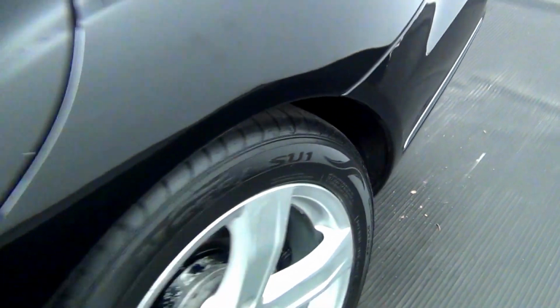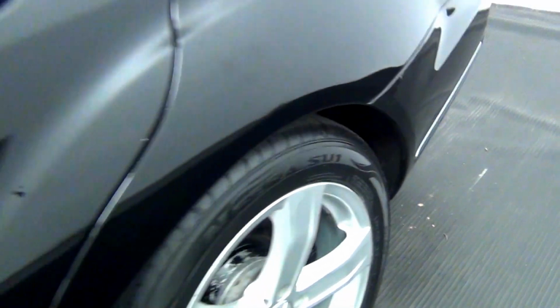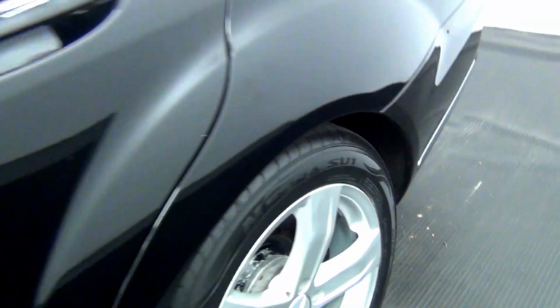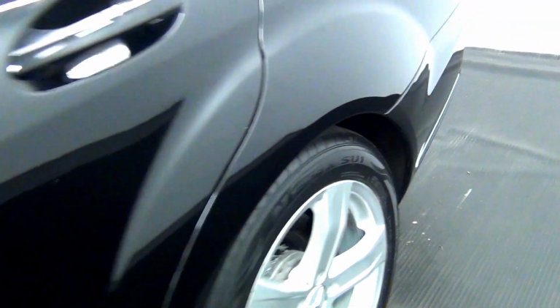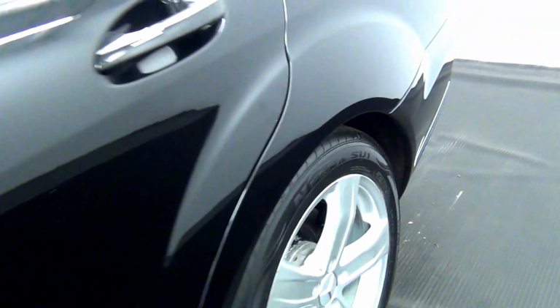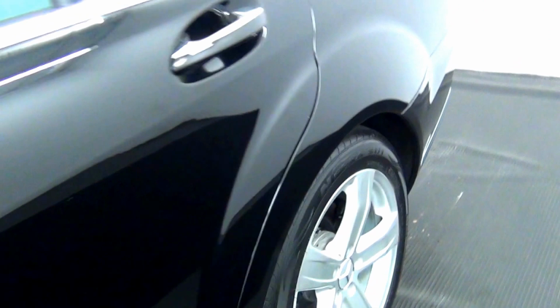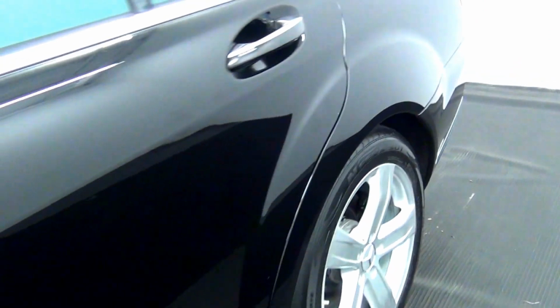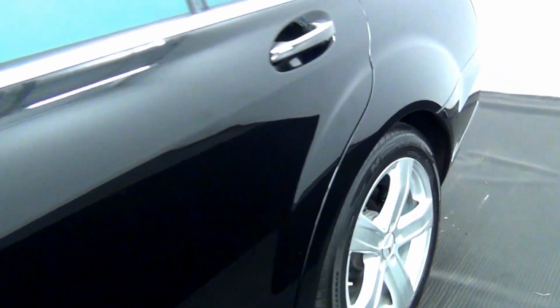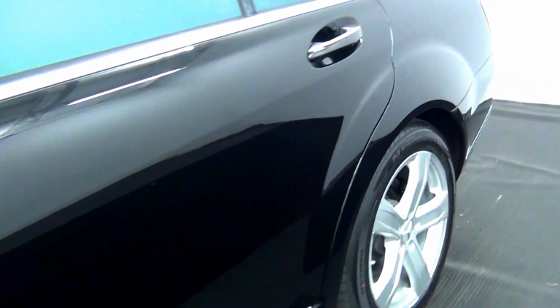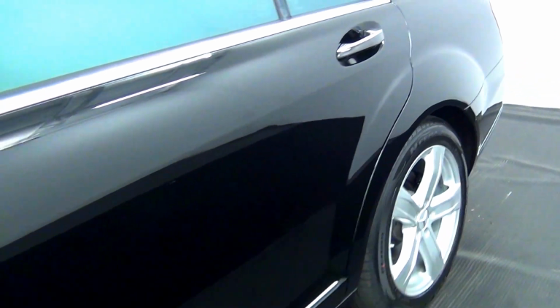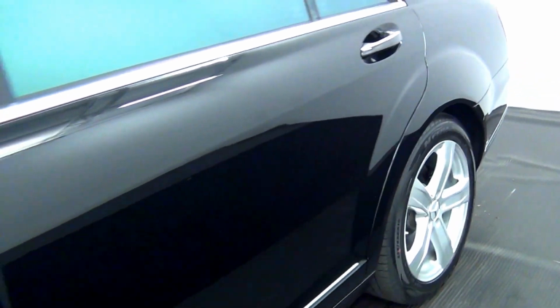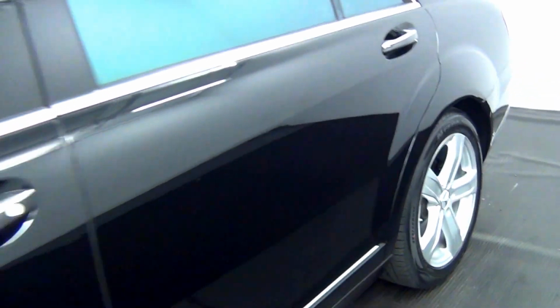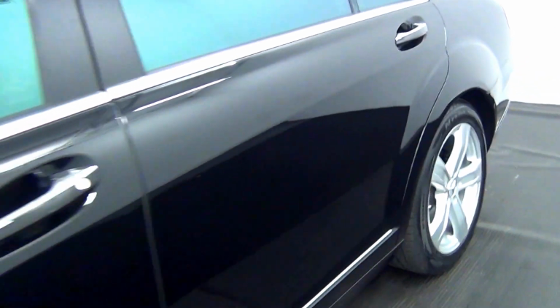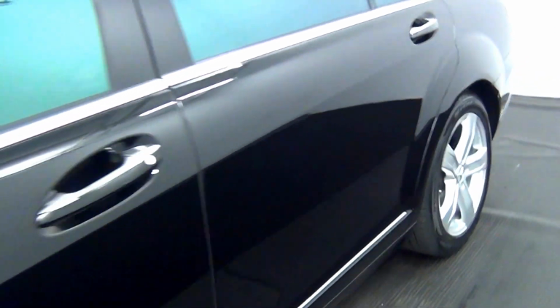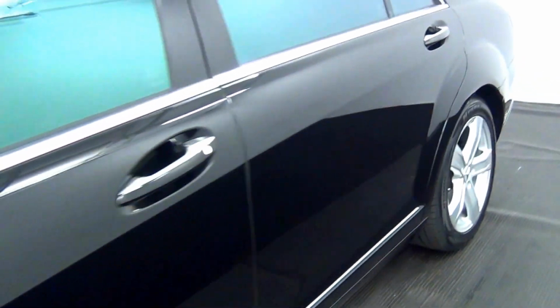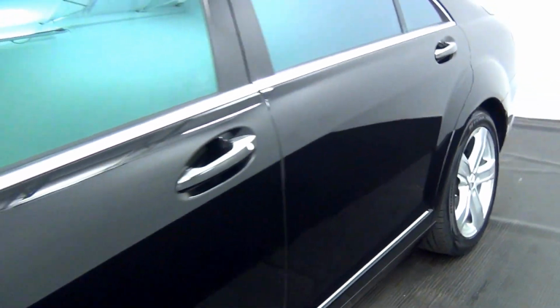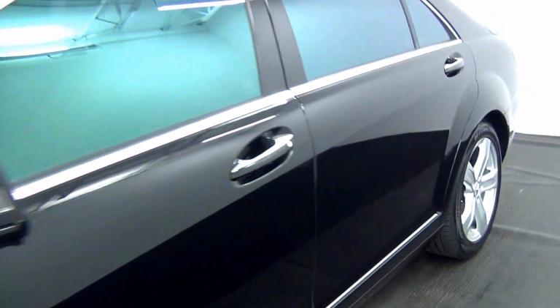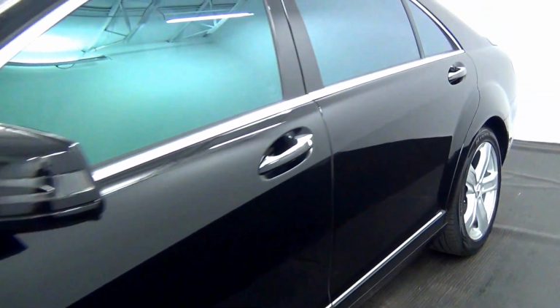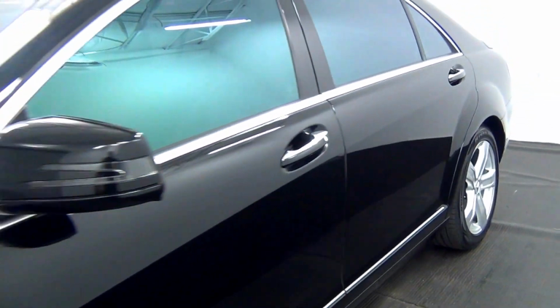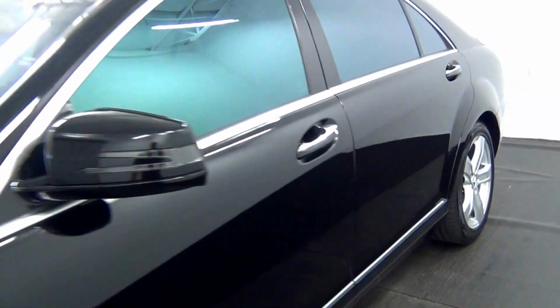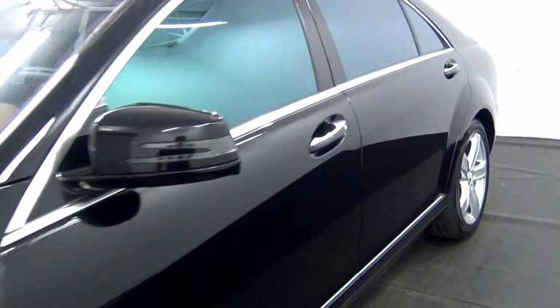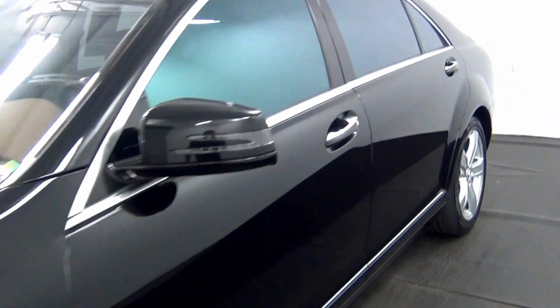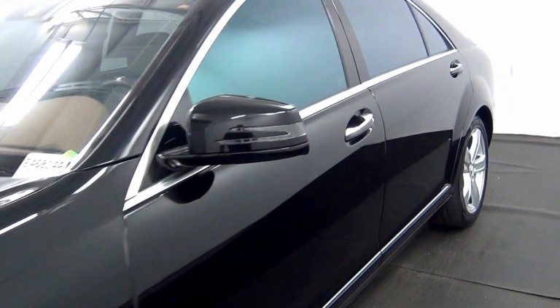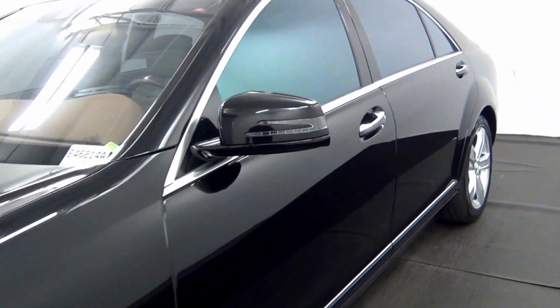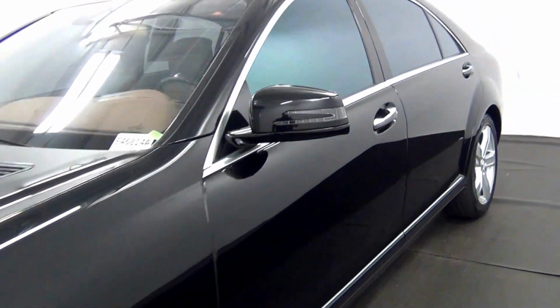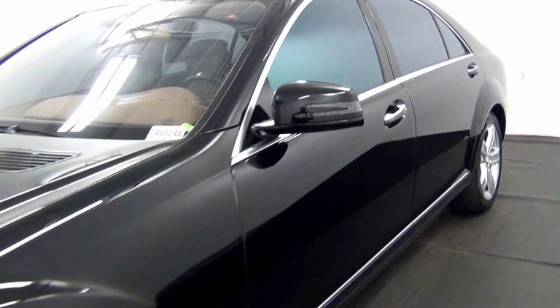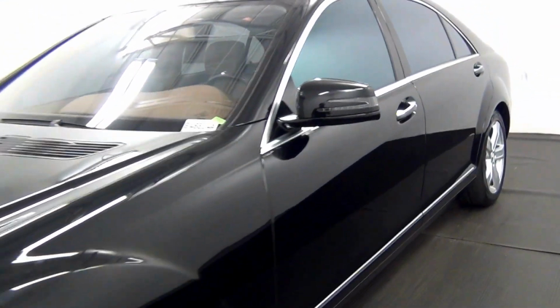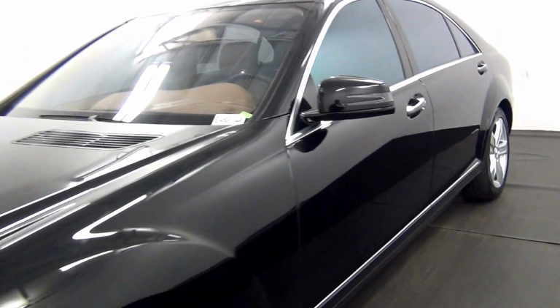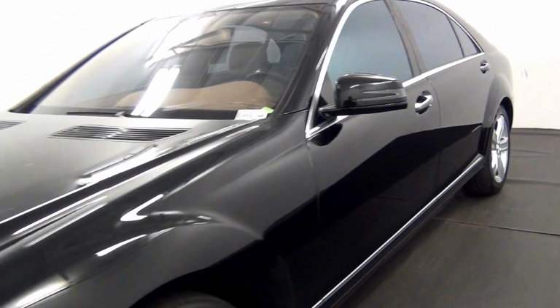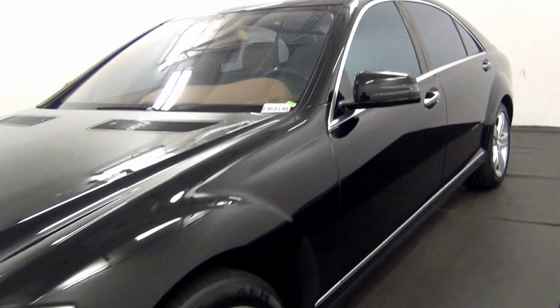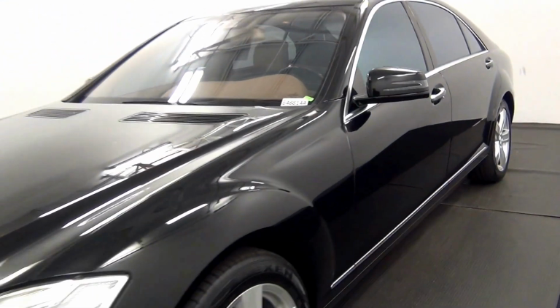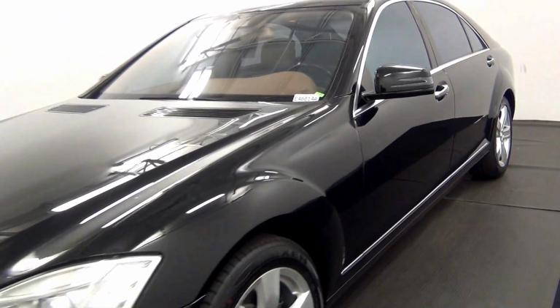And there we are in the walk around the 2010 Mercedes S550.